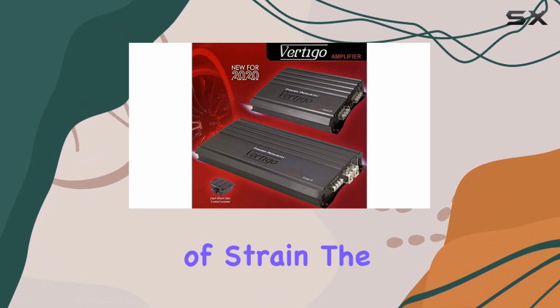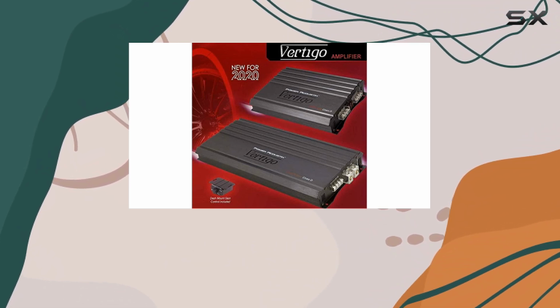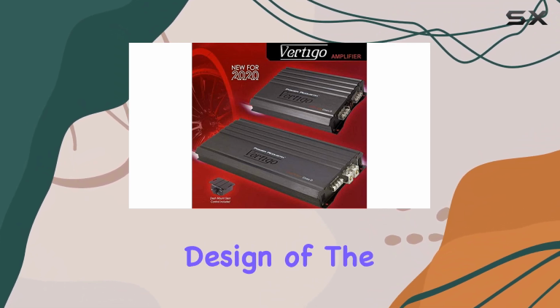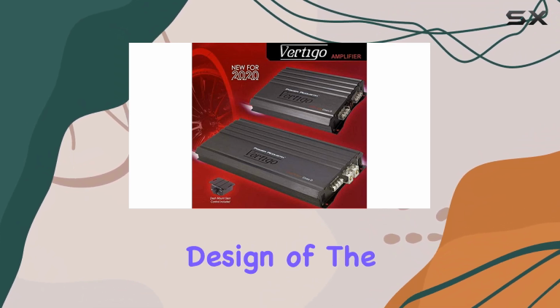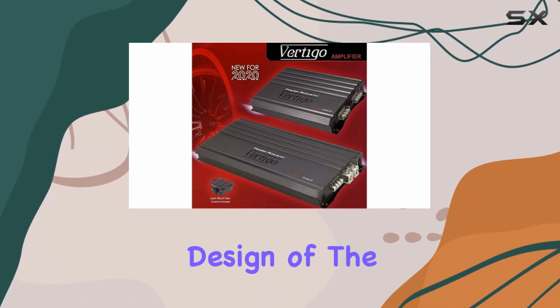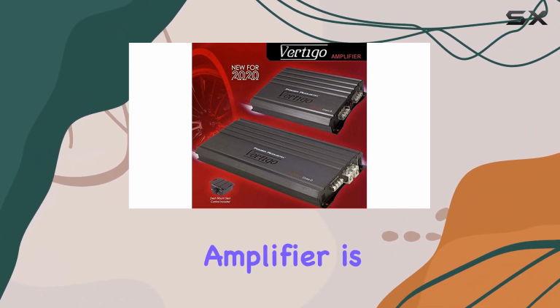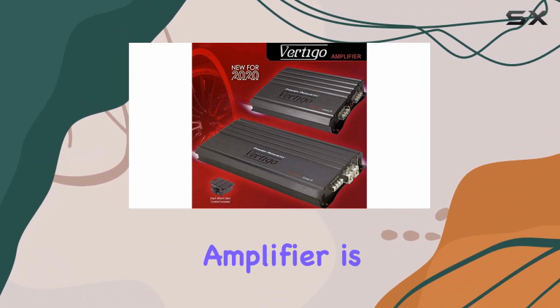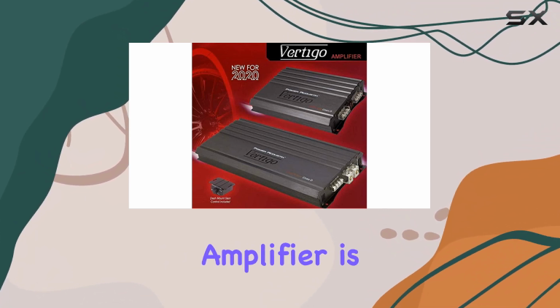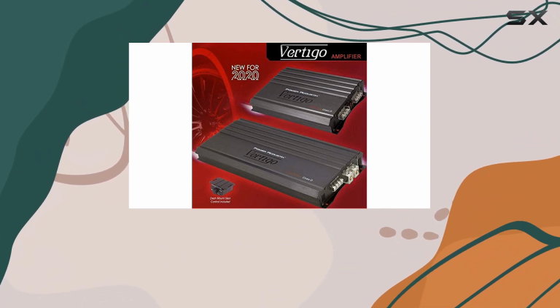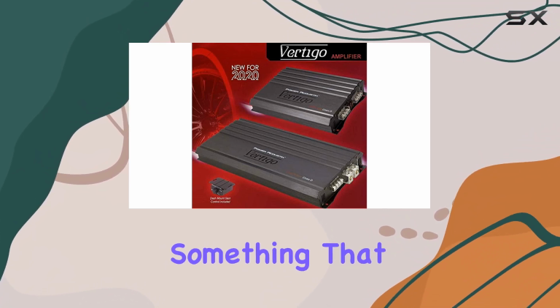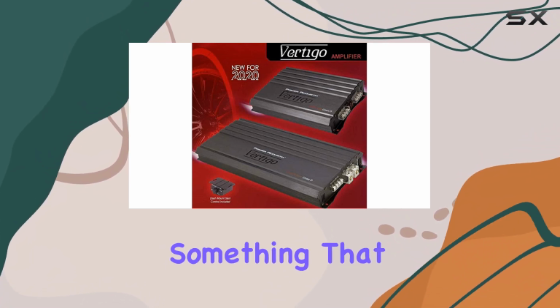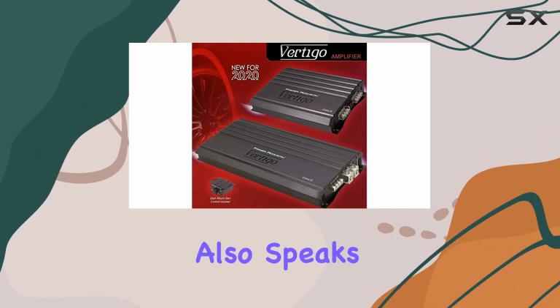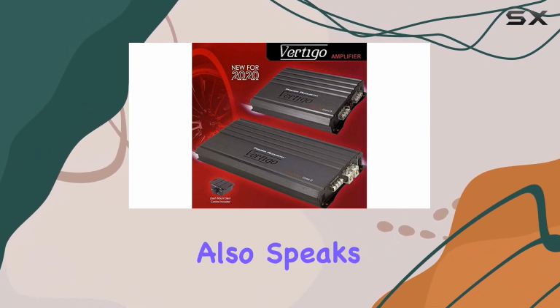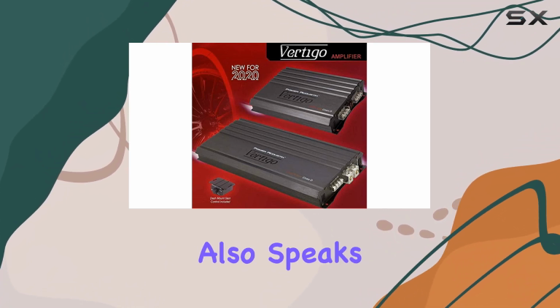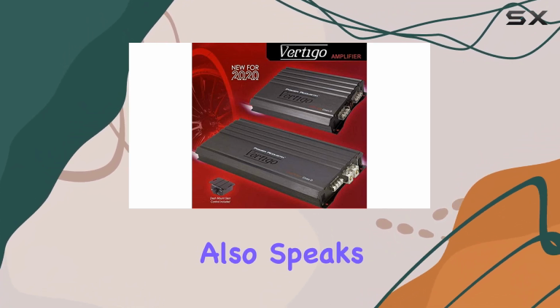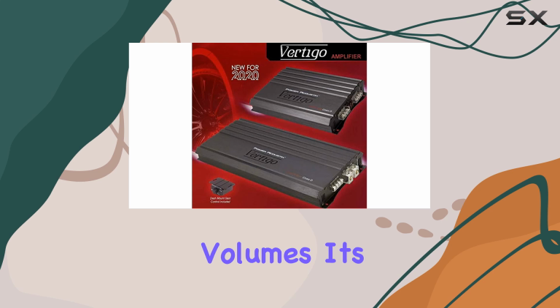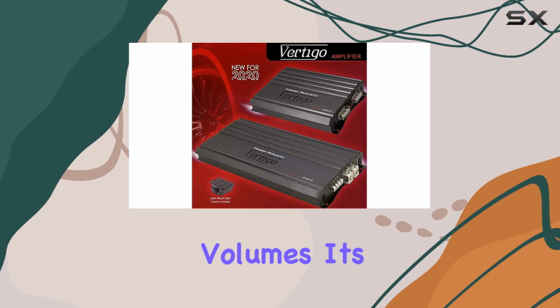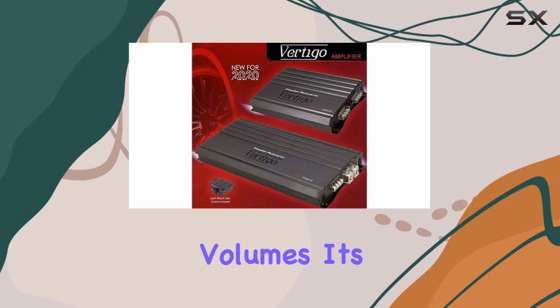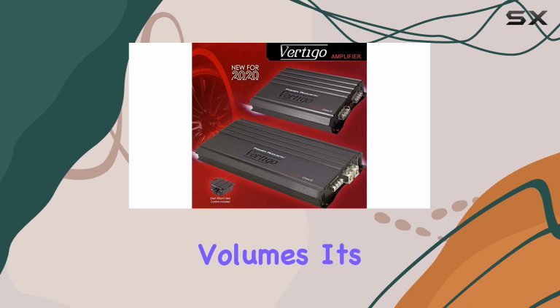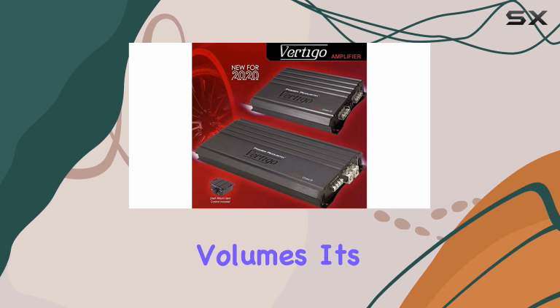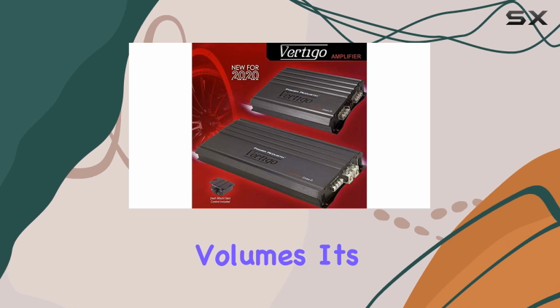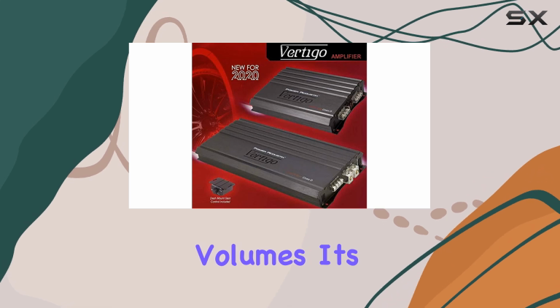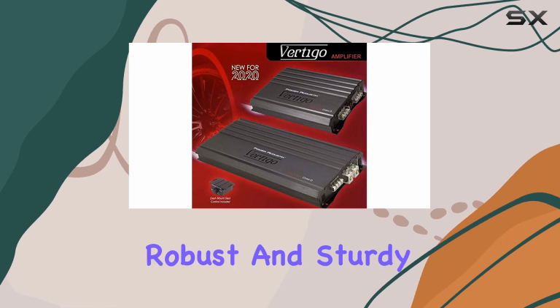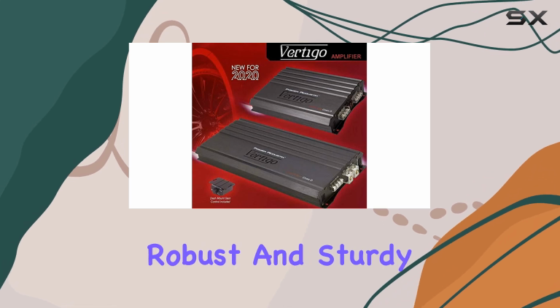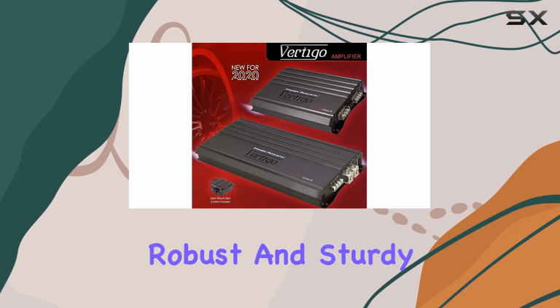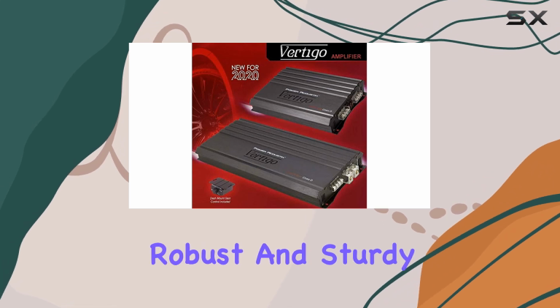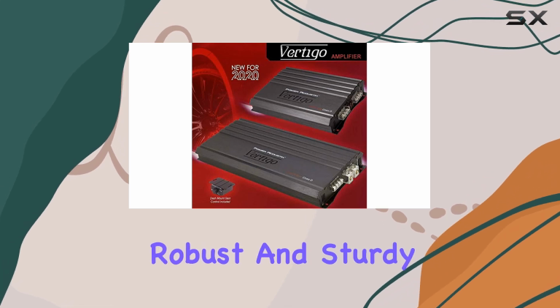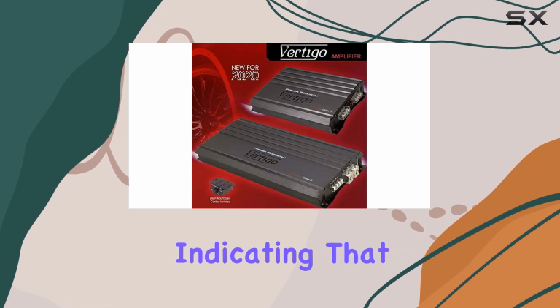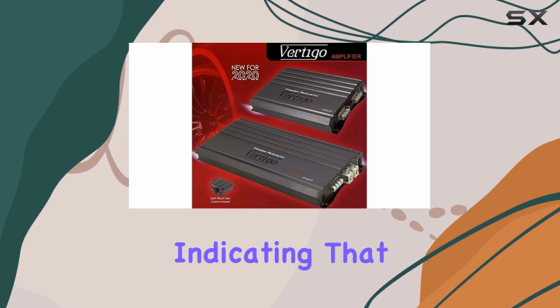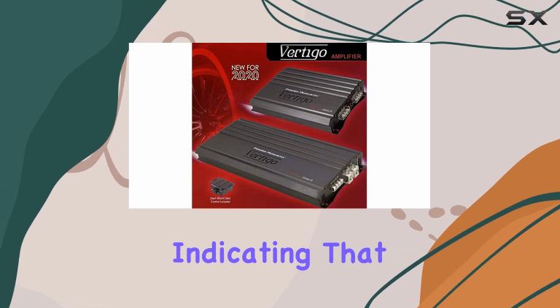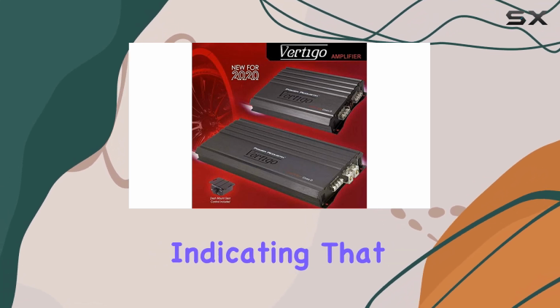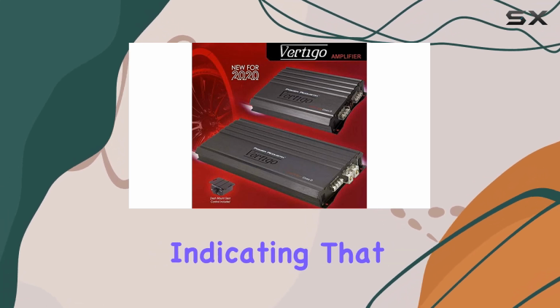The design of the amplifier is something that also speaks volumes. It's robust and sturdy, indicating that it's built for long-term performance.